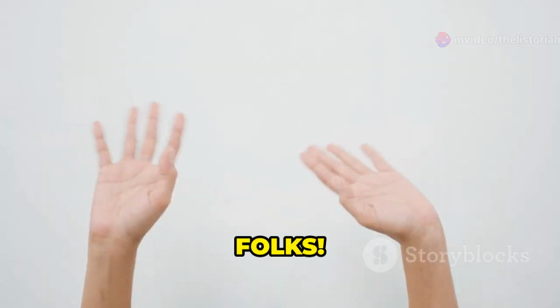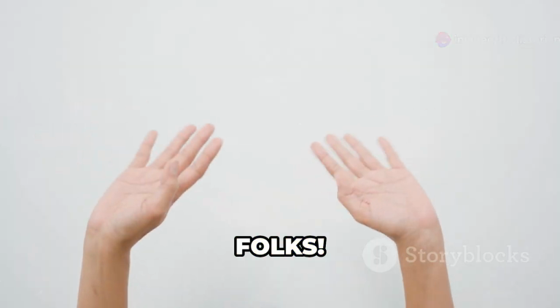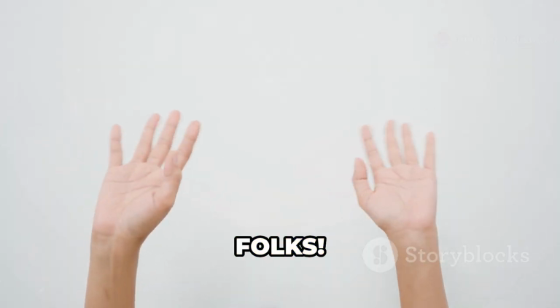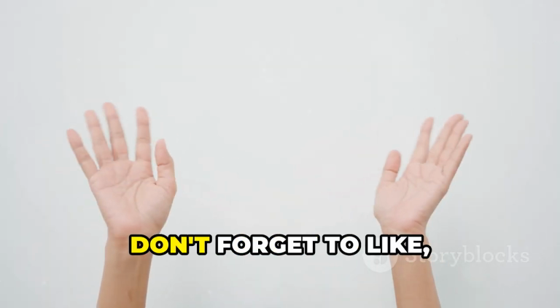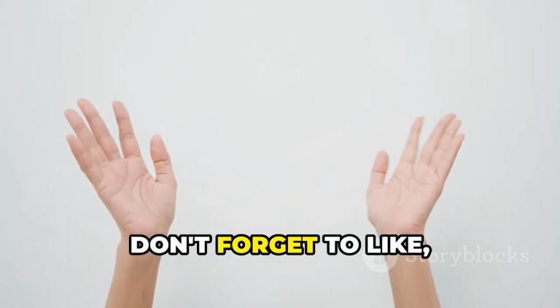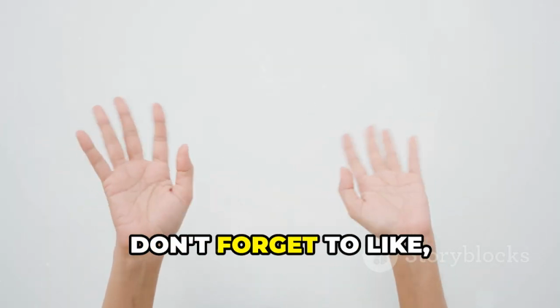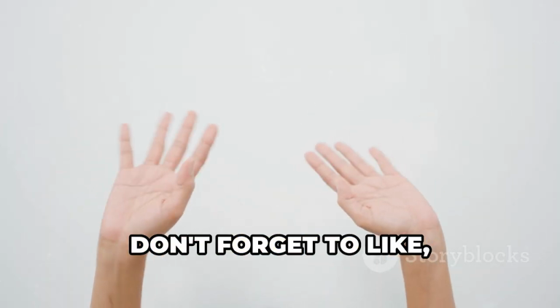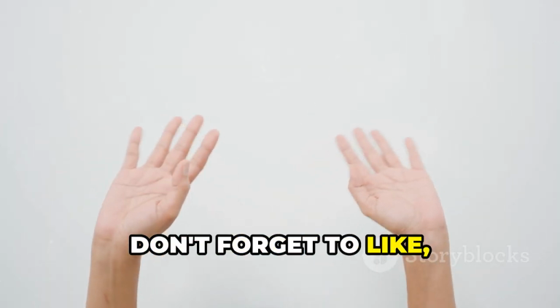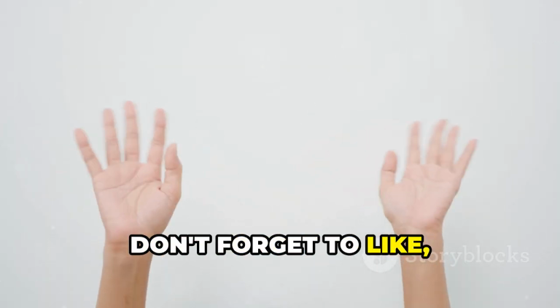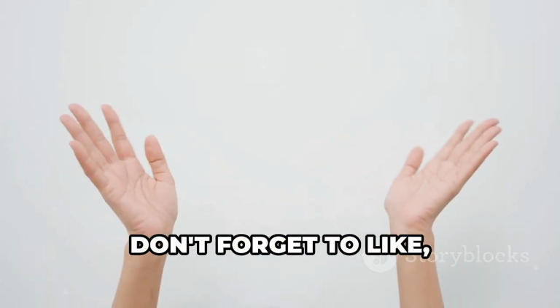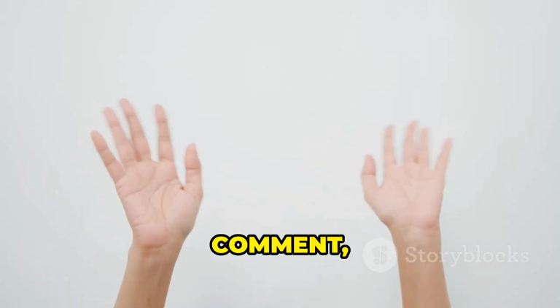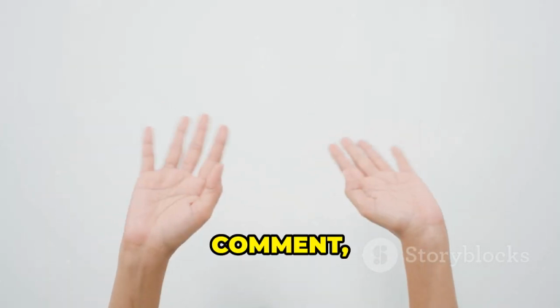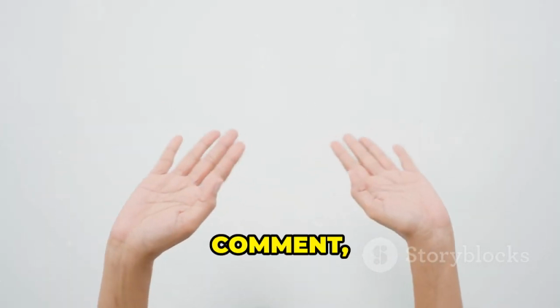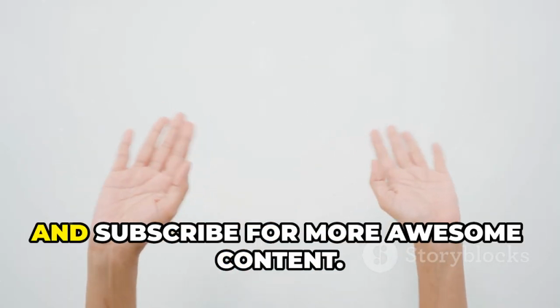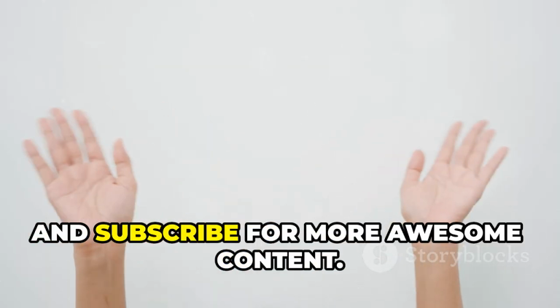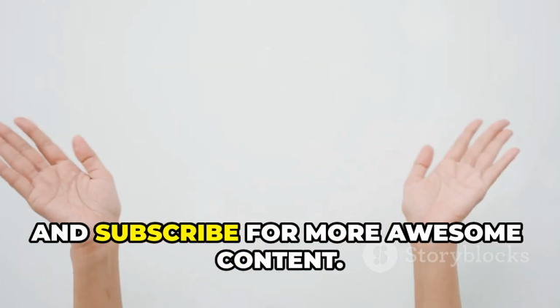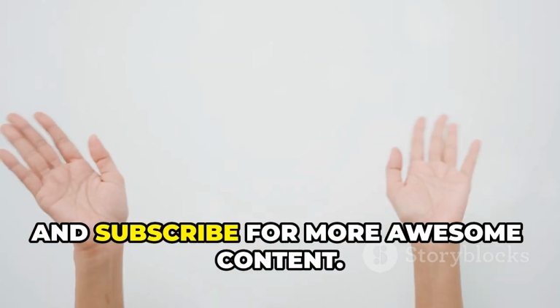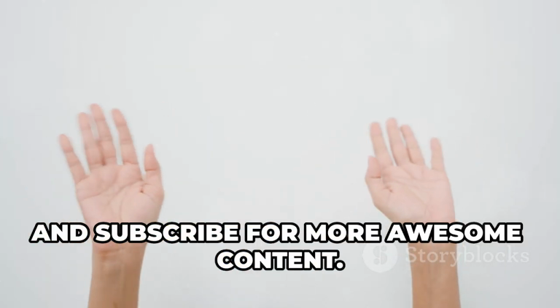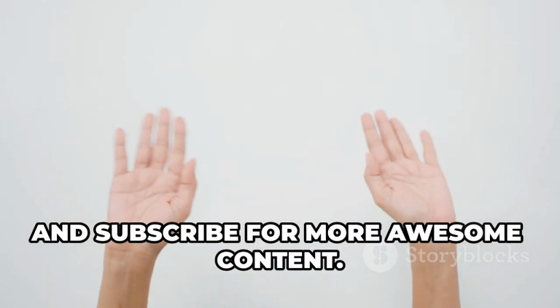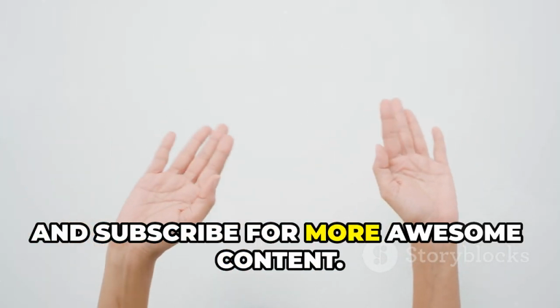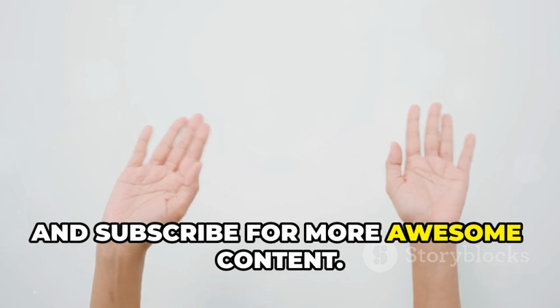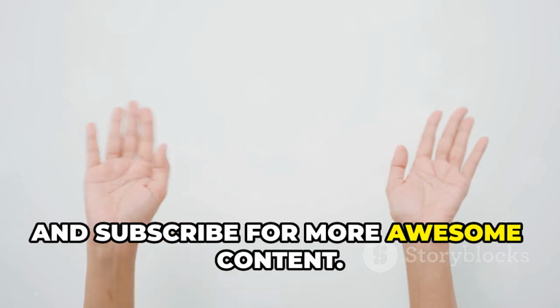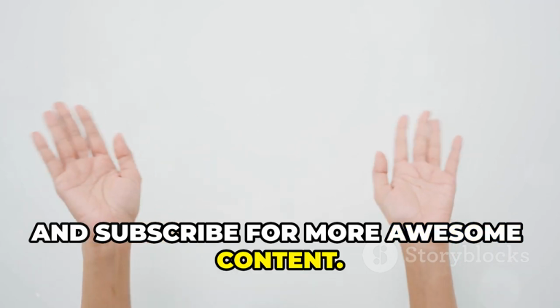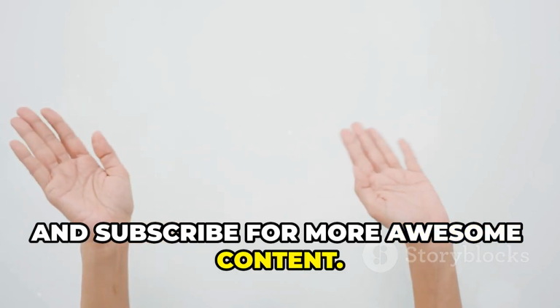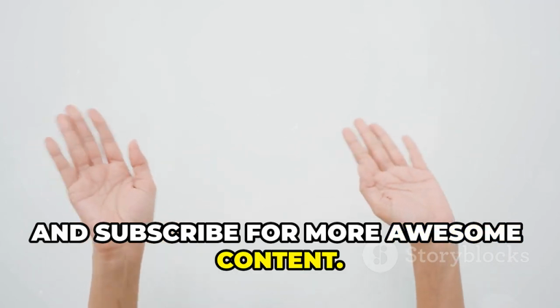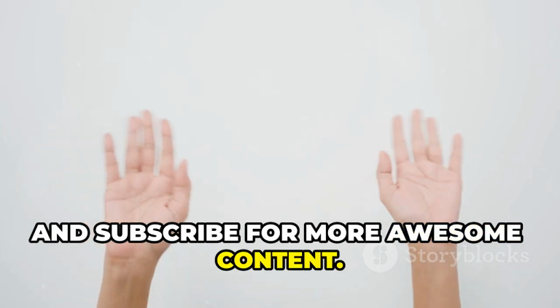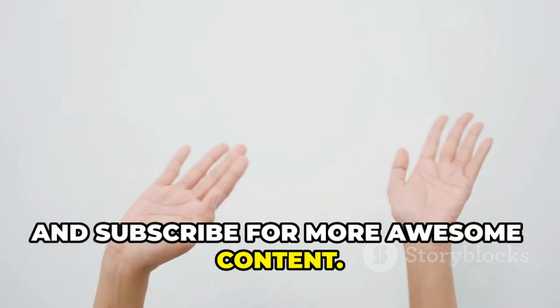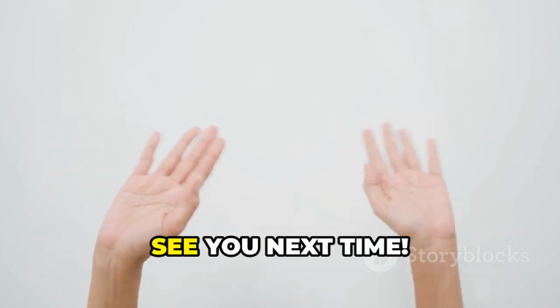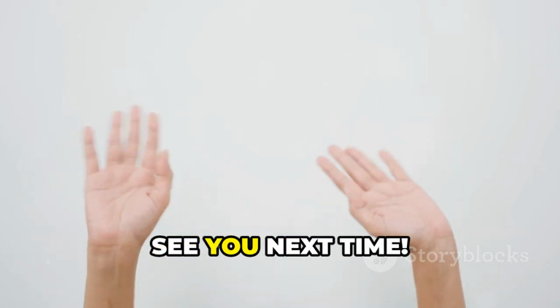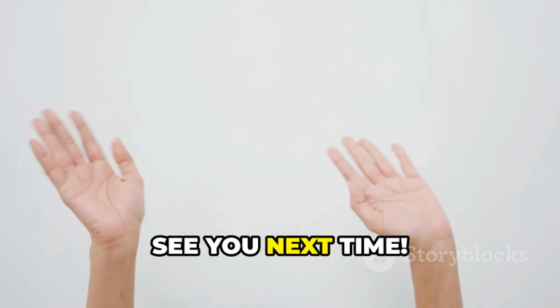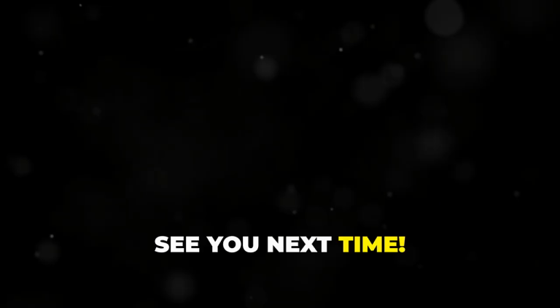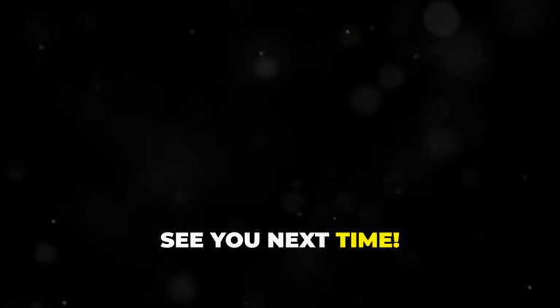Thanks for watching, folks. Don't forget to like, comment, and subscribe for more awesome content. See you next time.